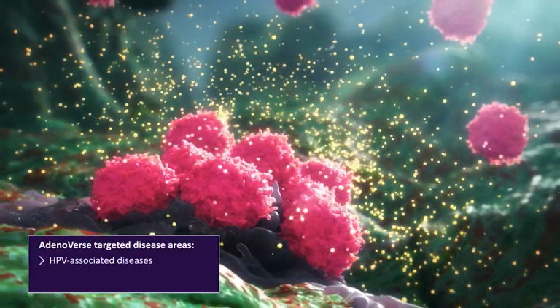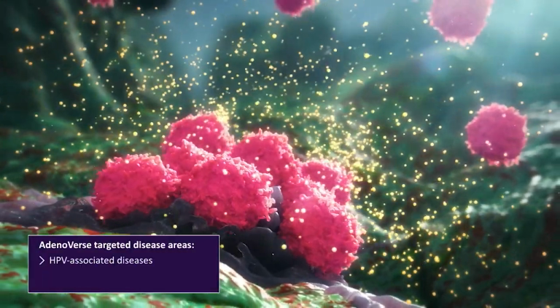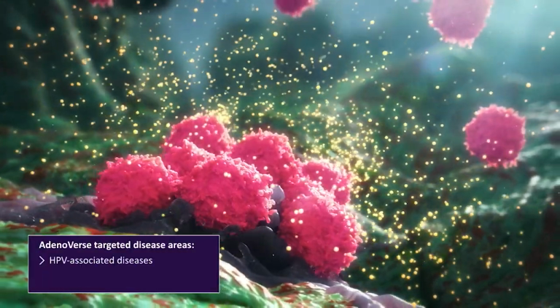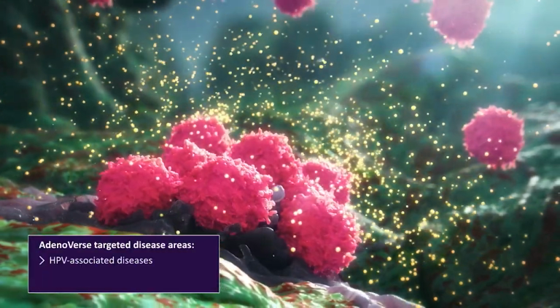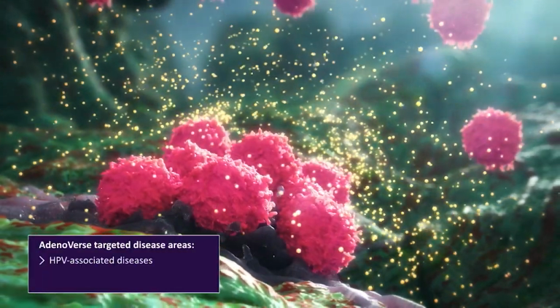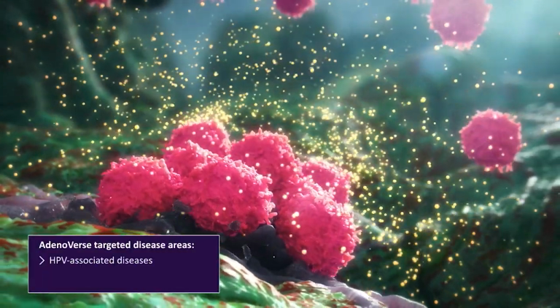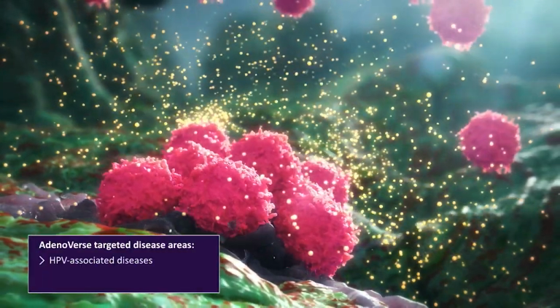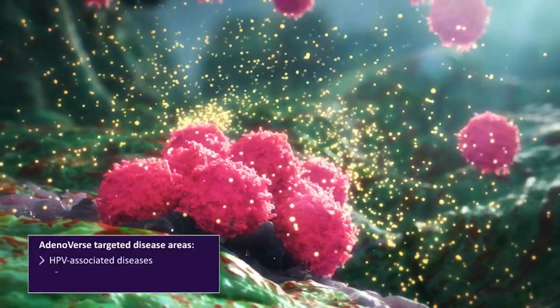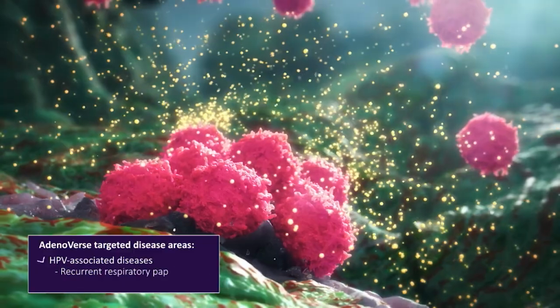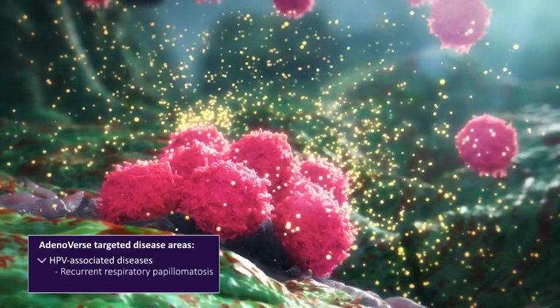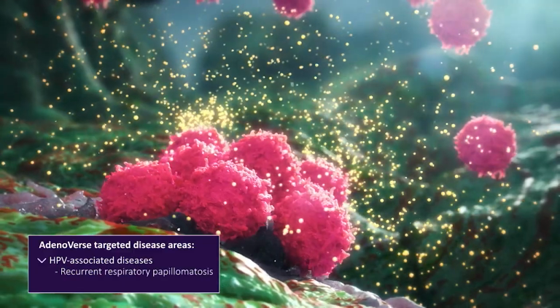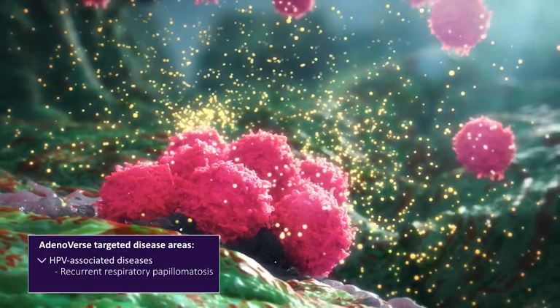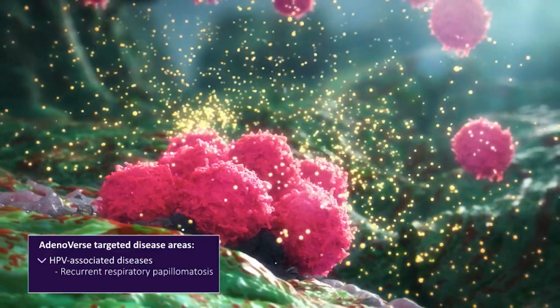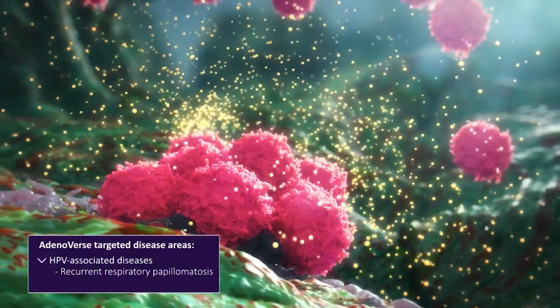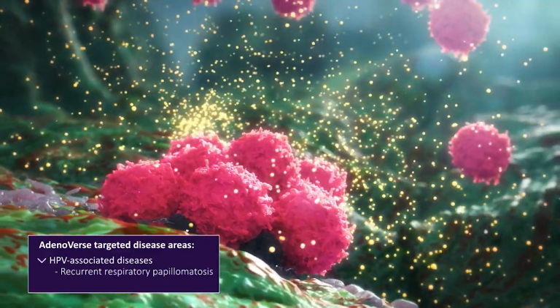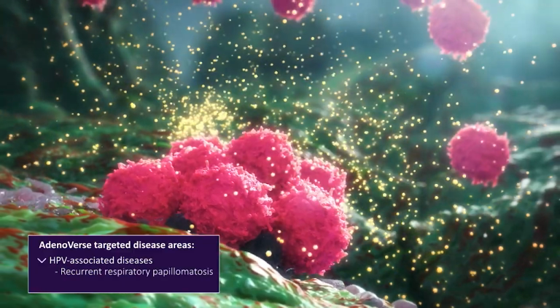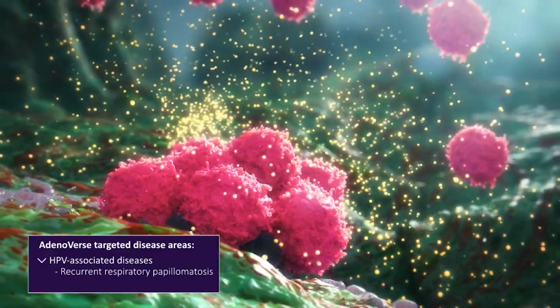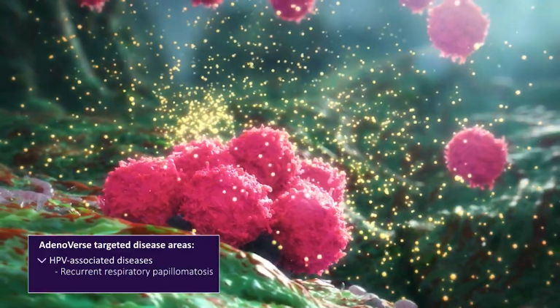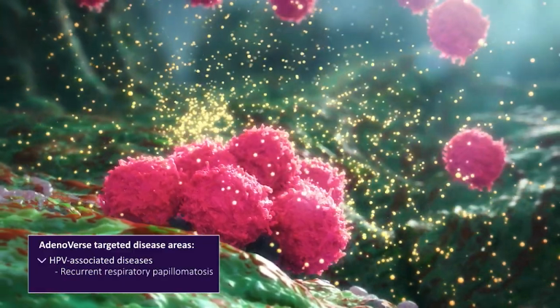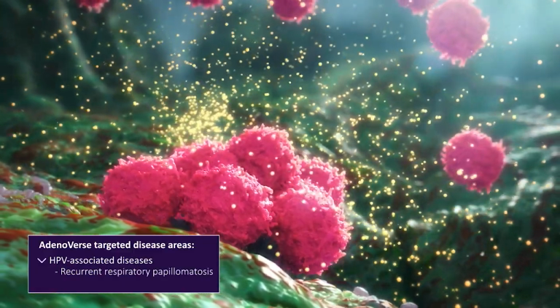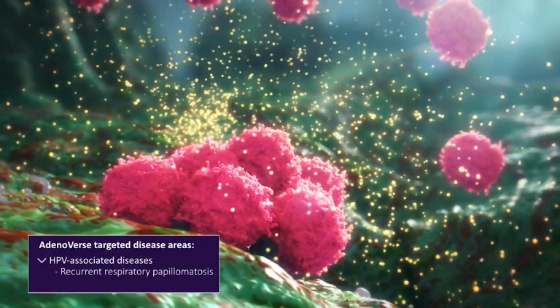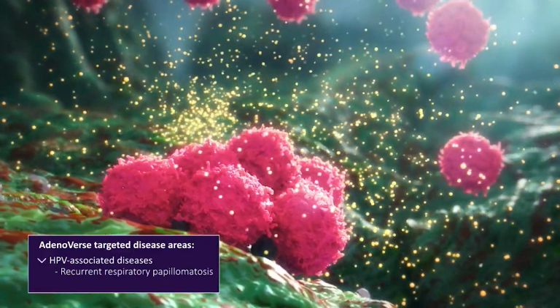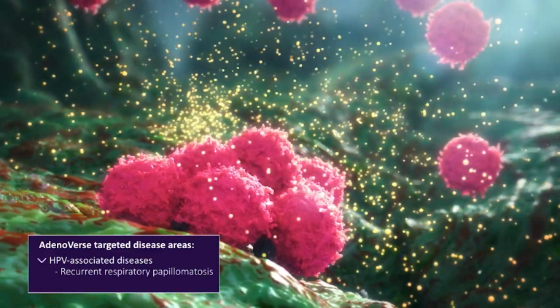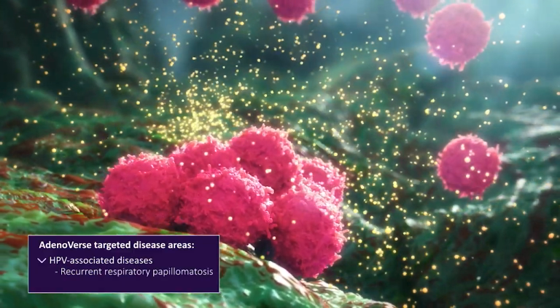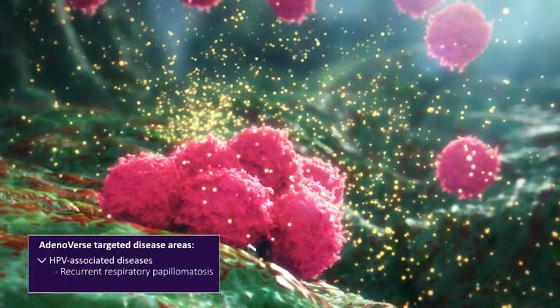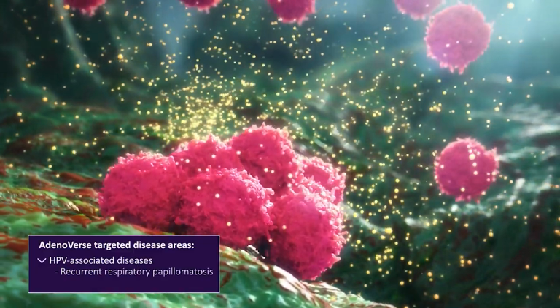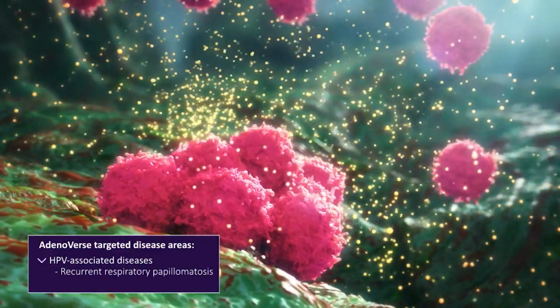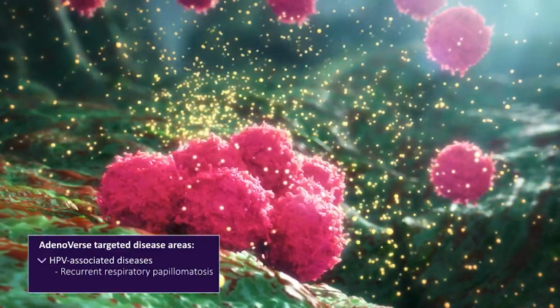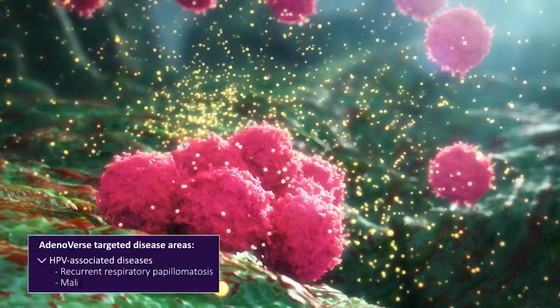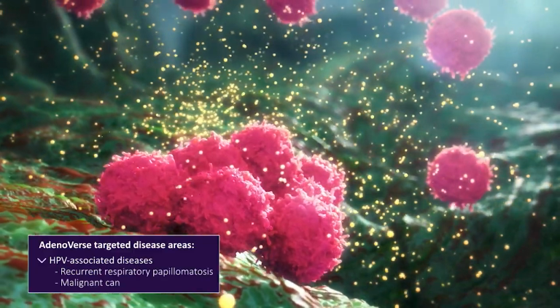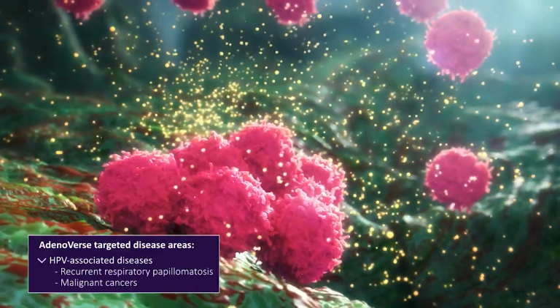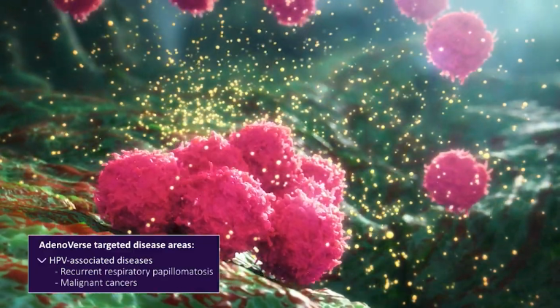such as recurrent respiratory papillomatosis, or RRP, and malignant cancers.